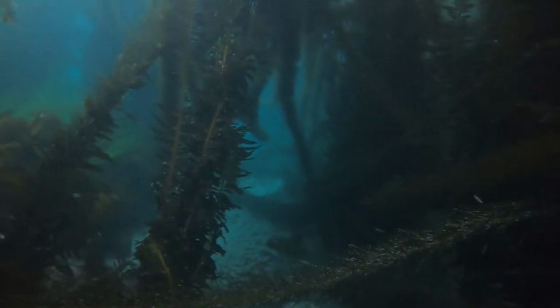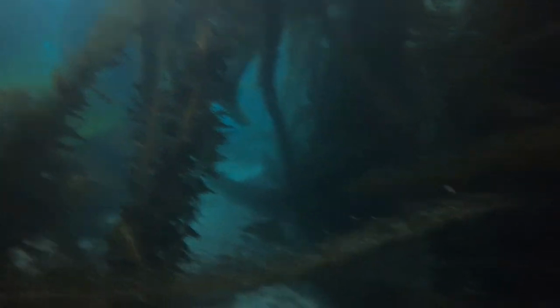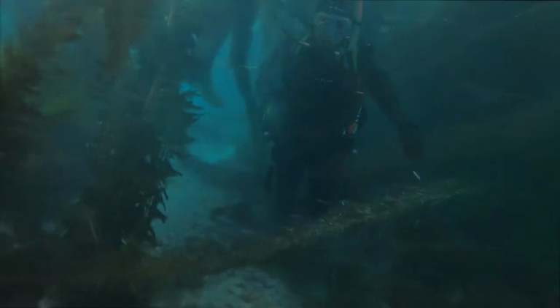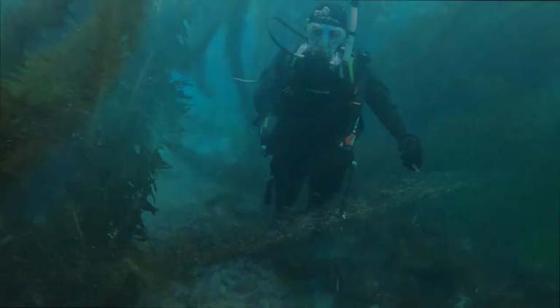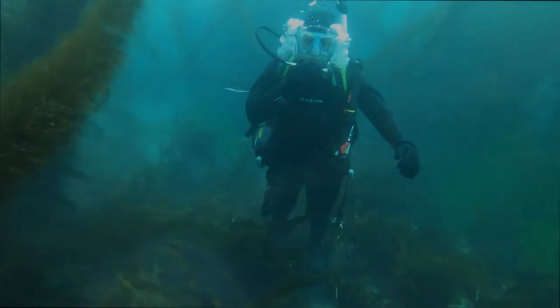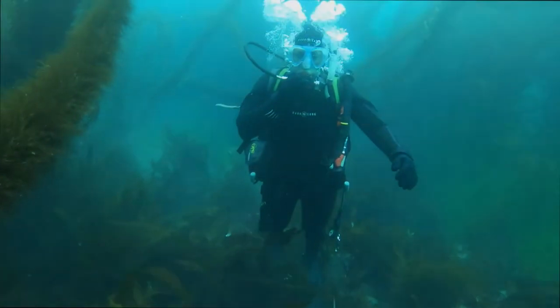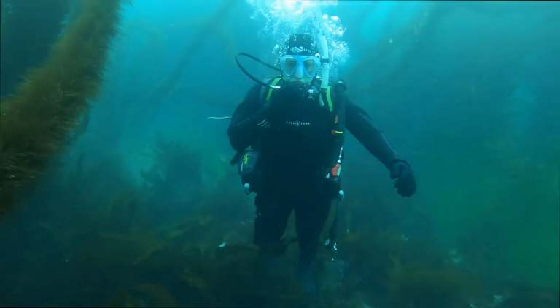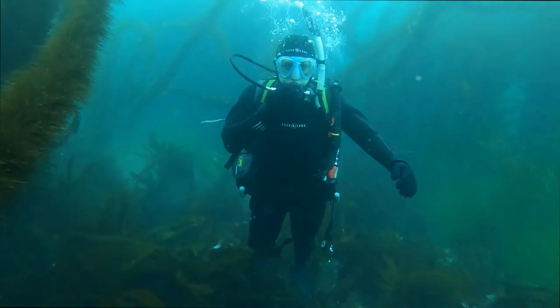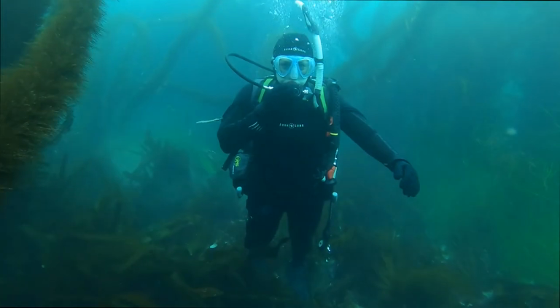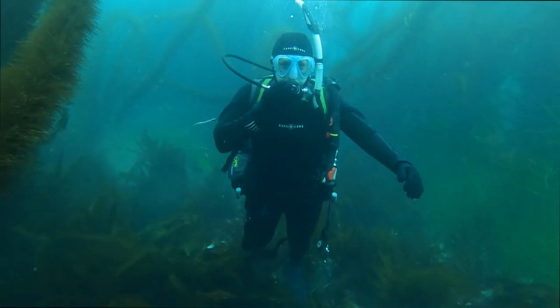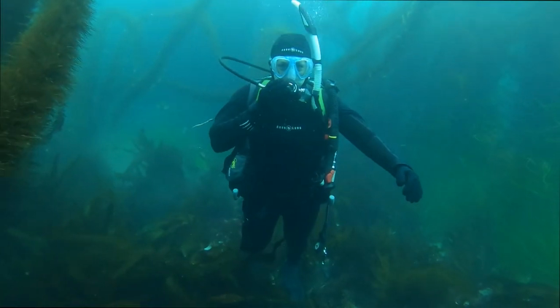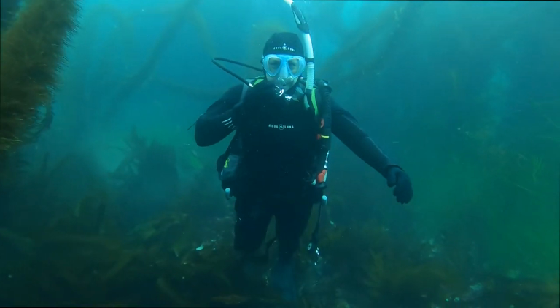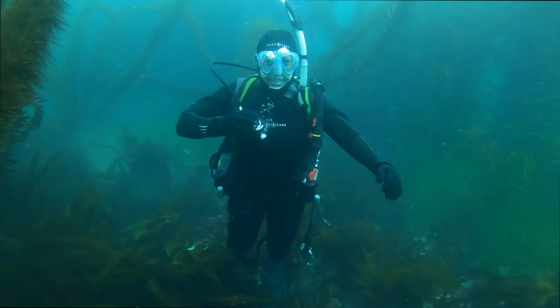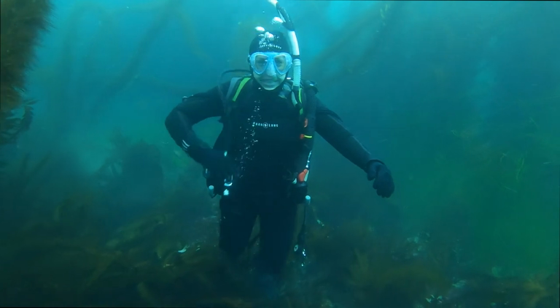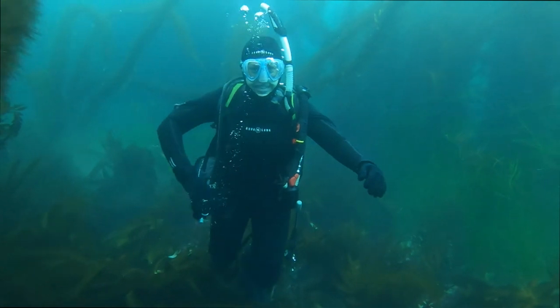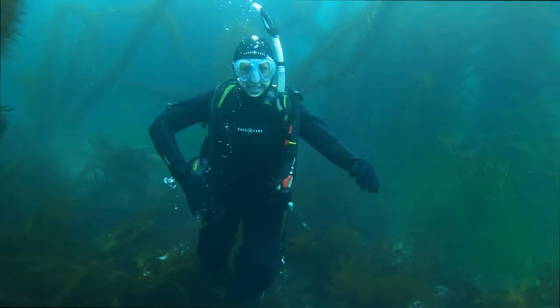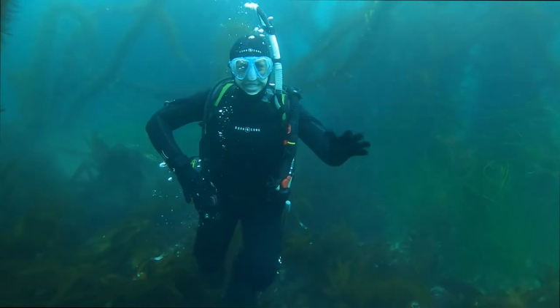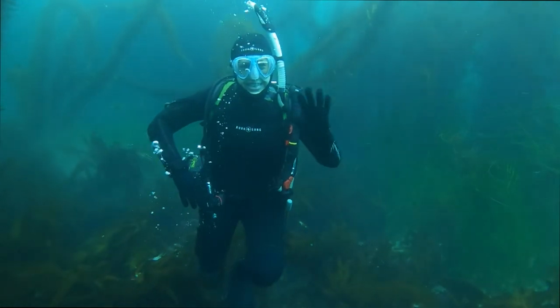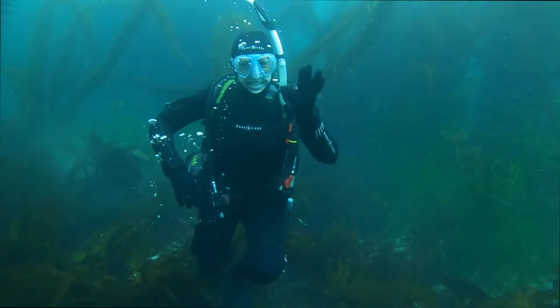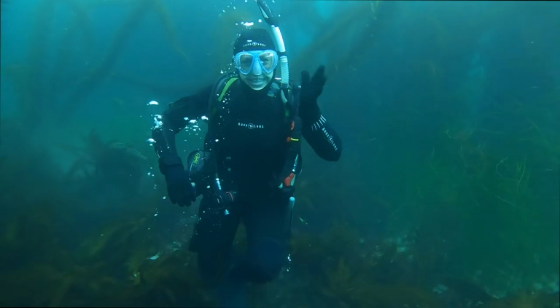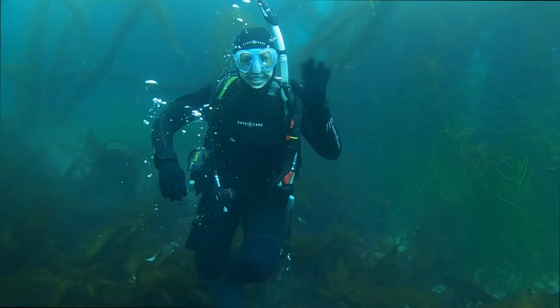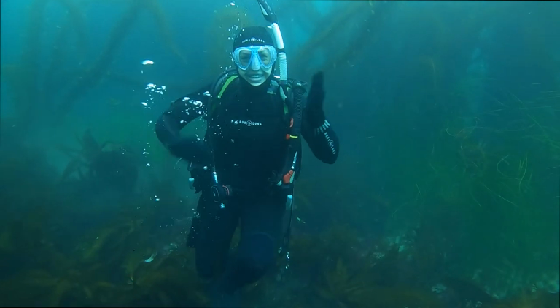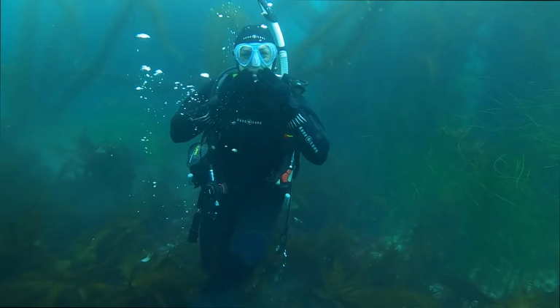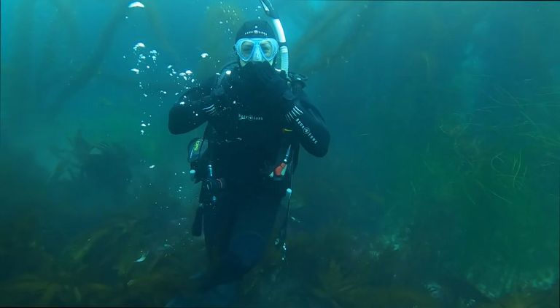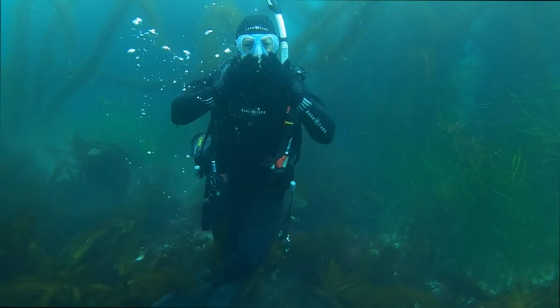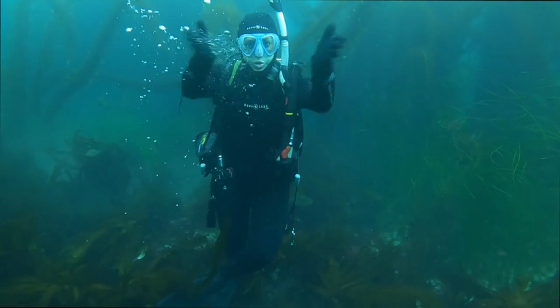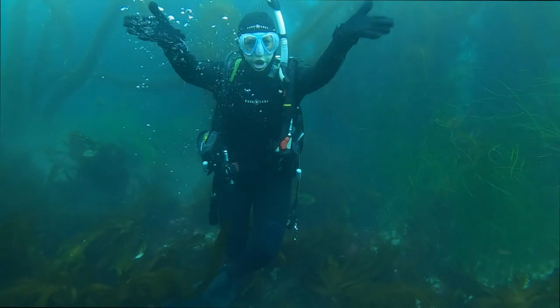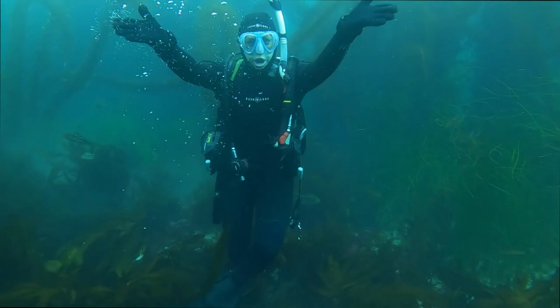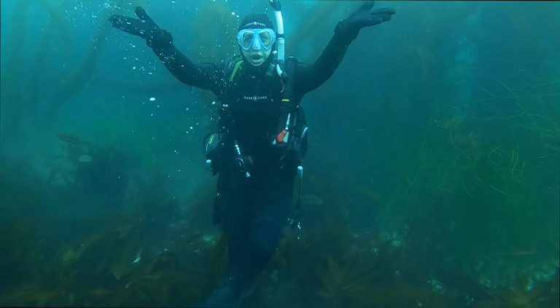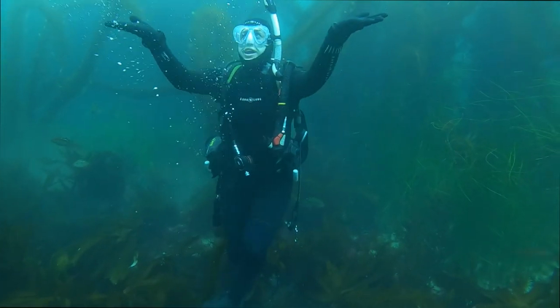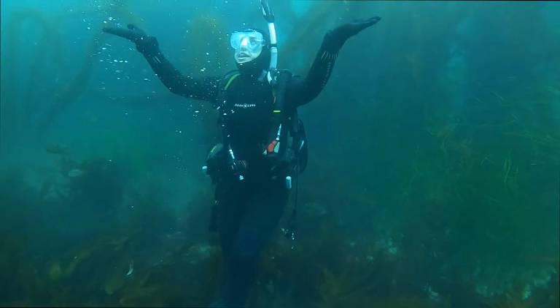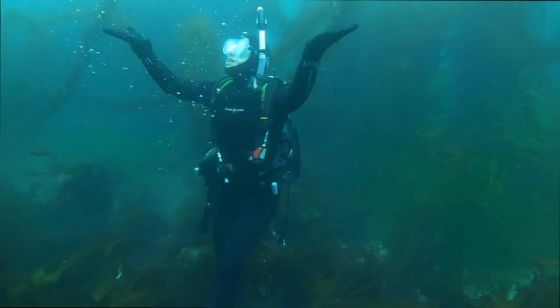Here is my dive buddy, my daughter Kristen, taking in the beauty and the tranquility of it all.